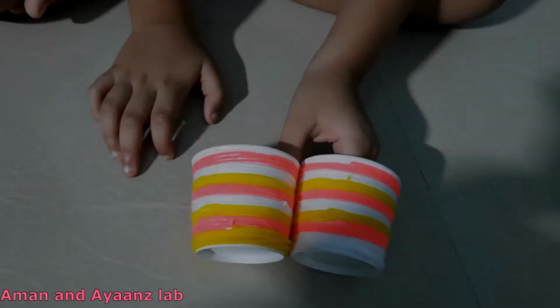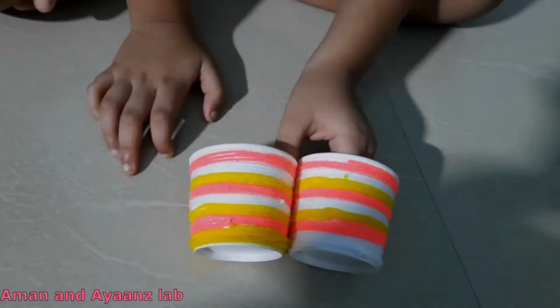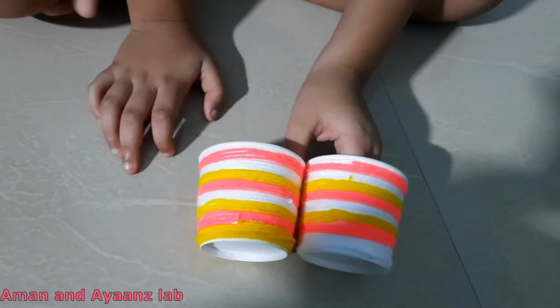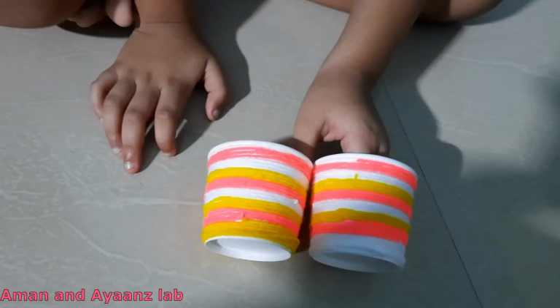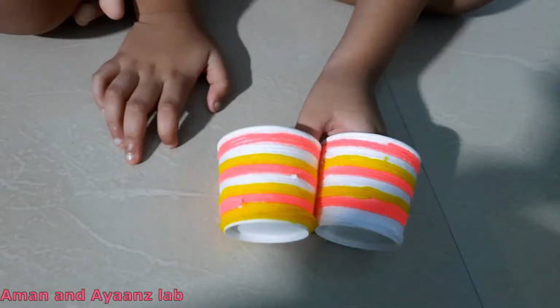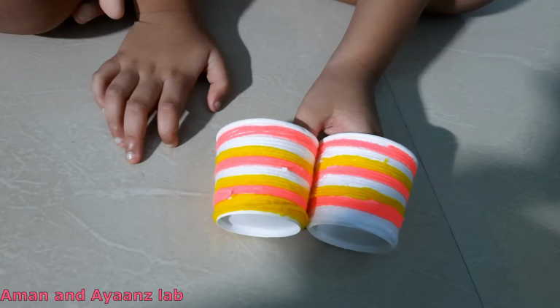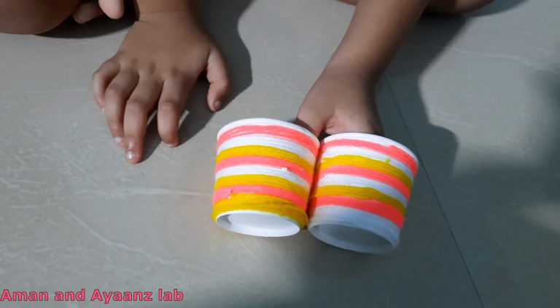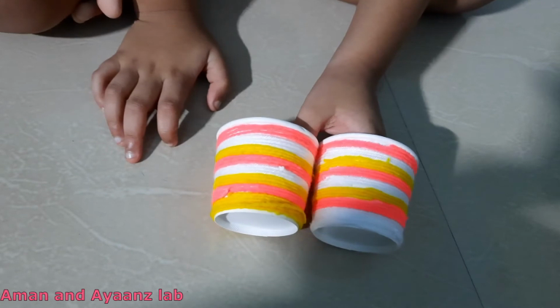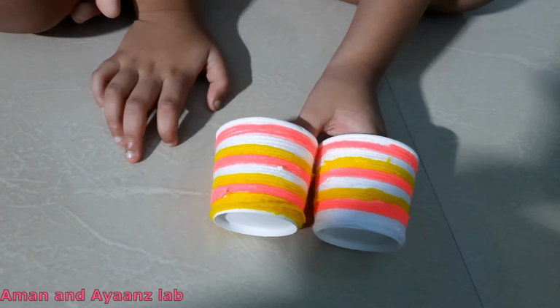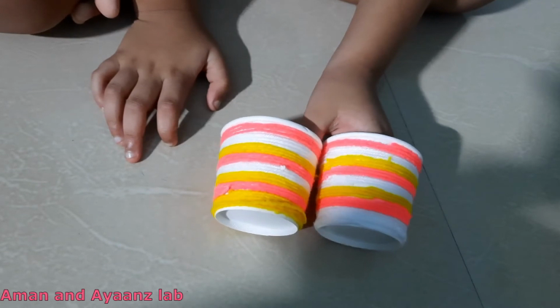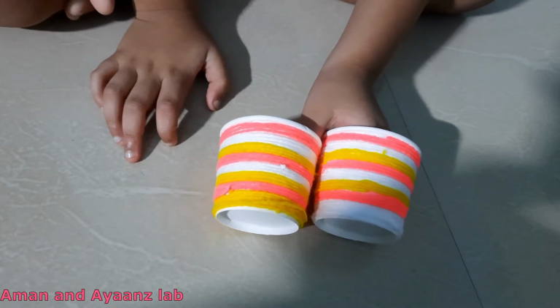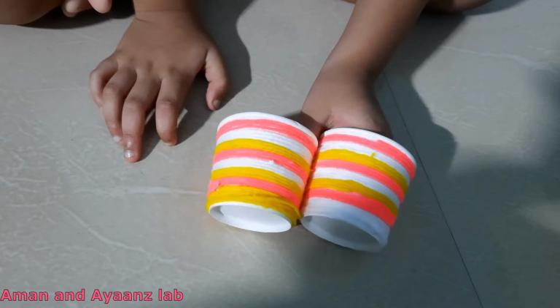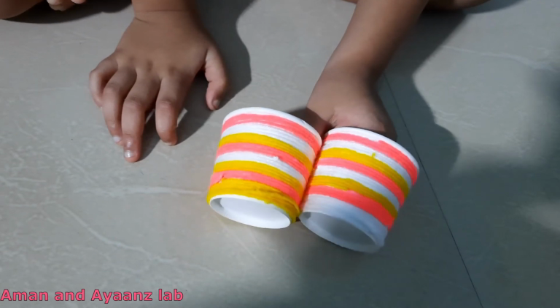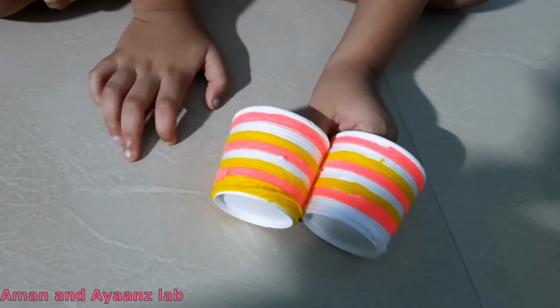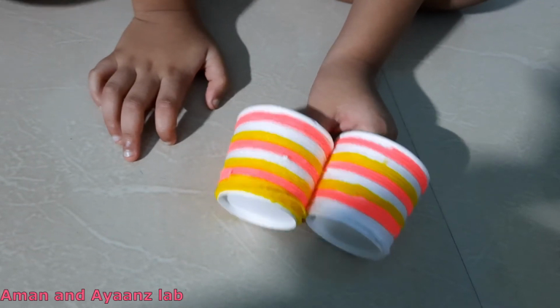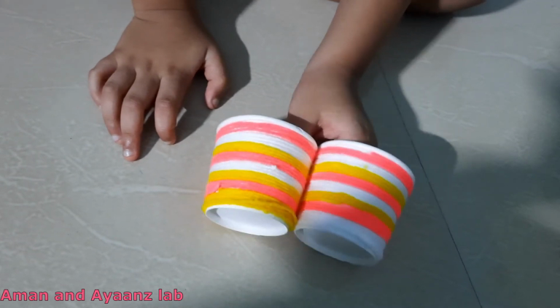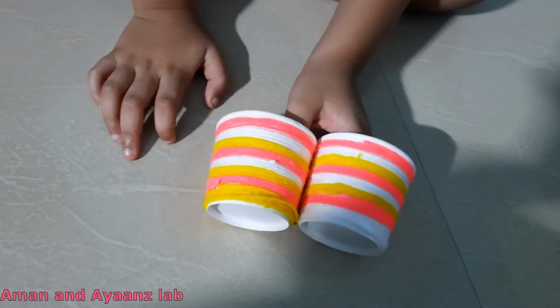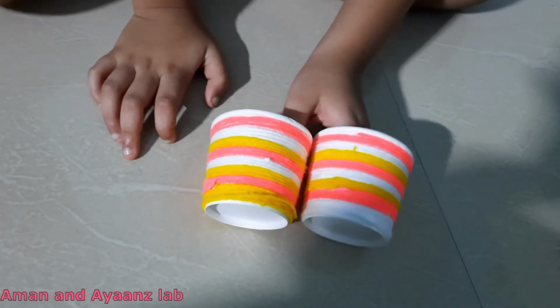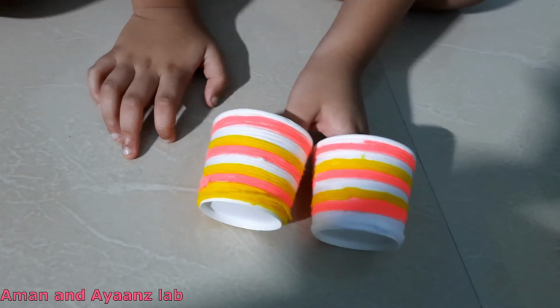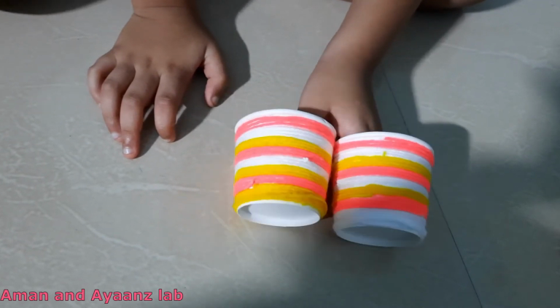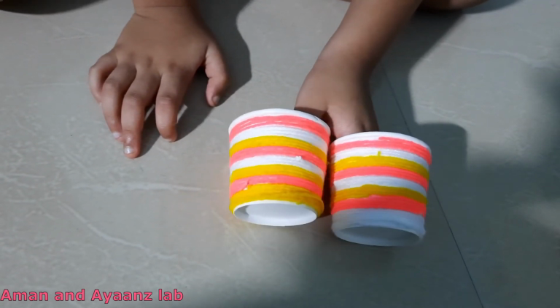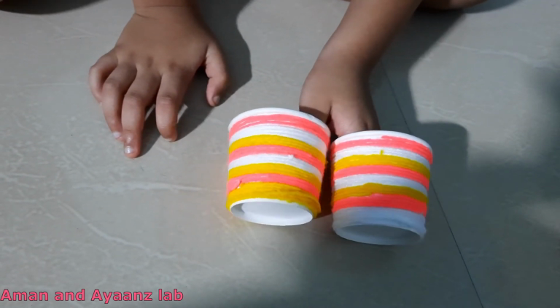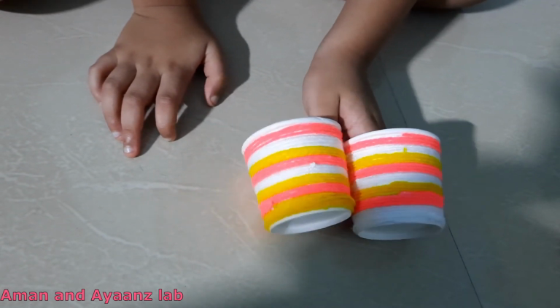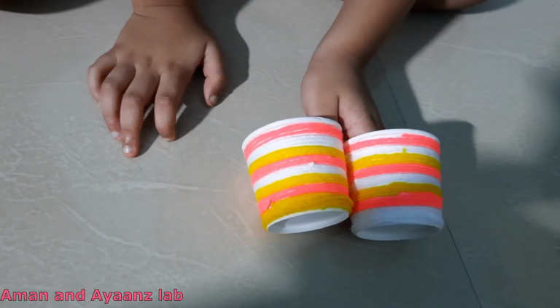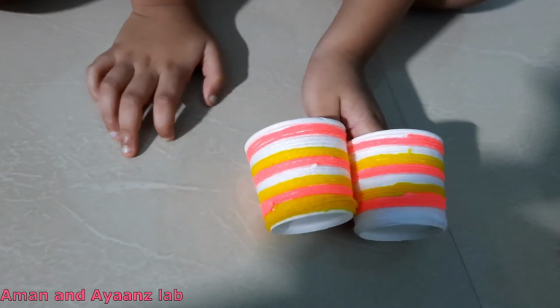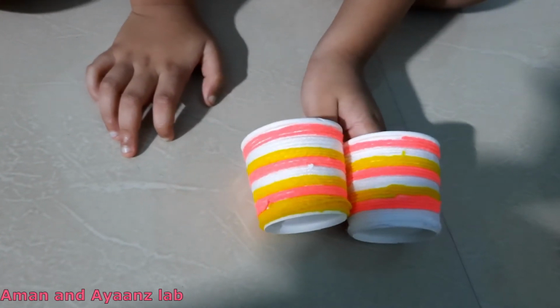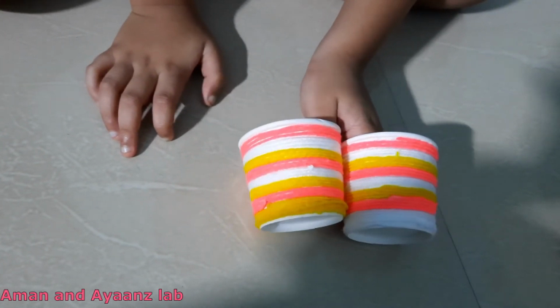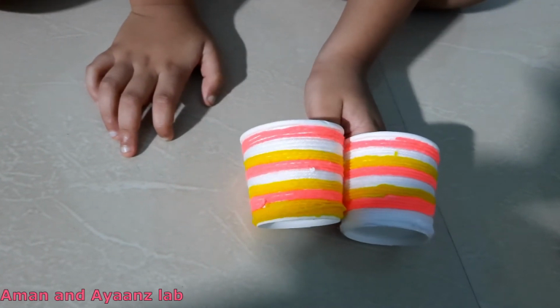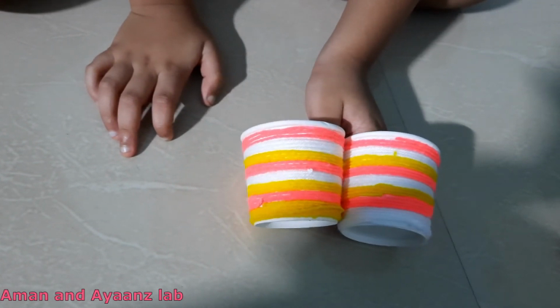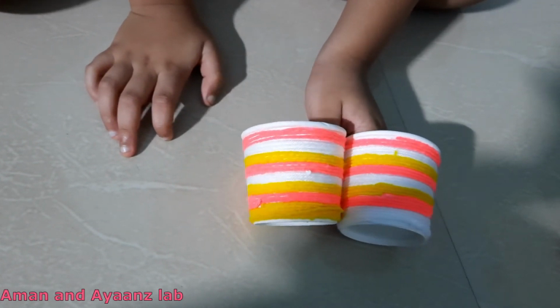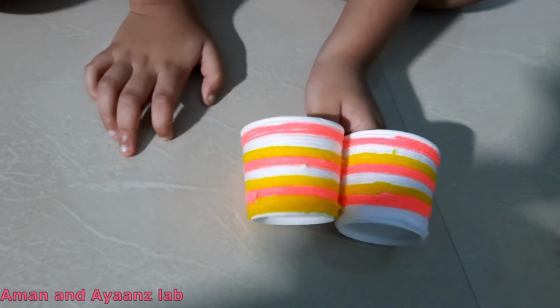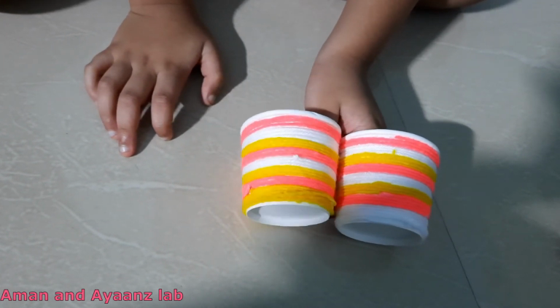Now I have rolled the cup with thread. It looks so colorful.